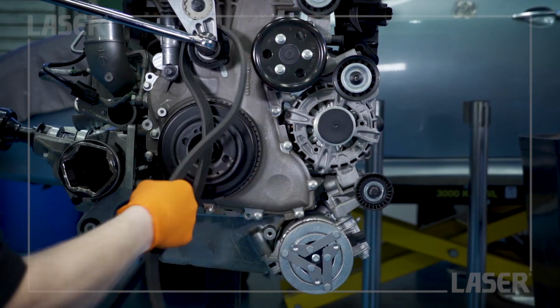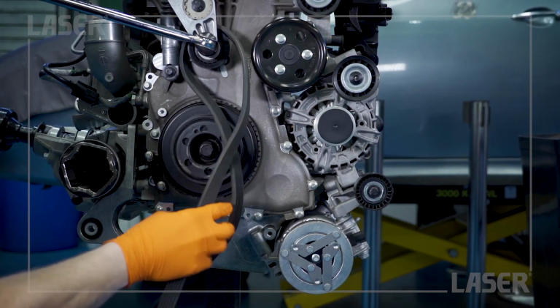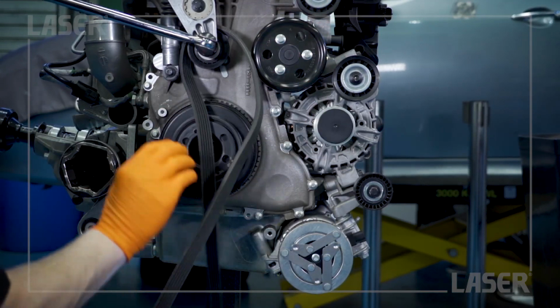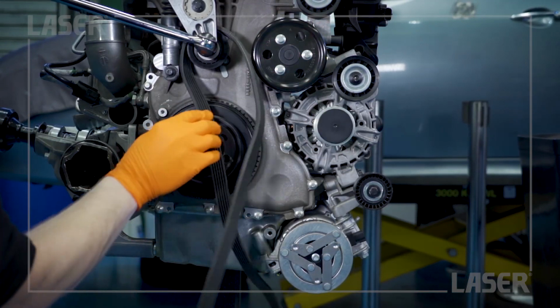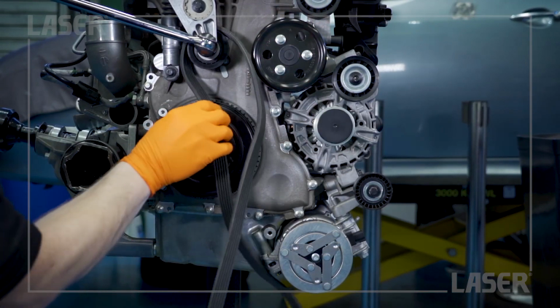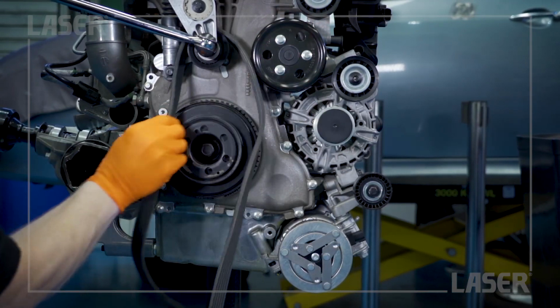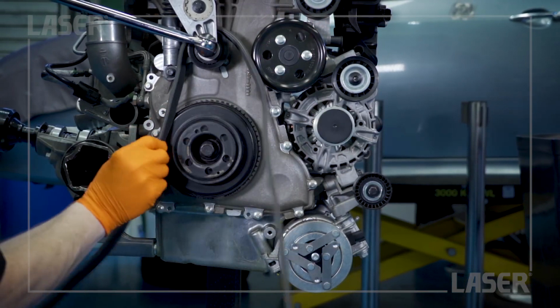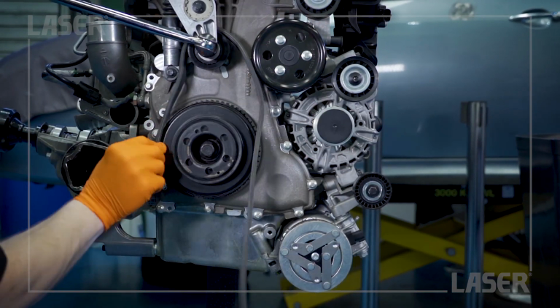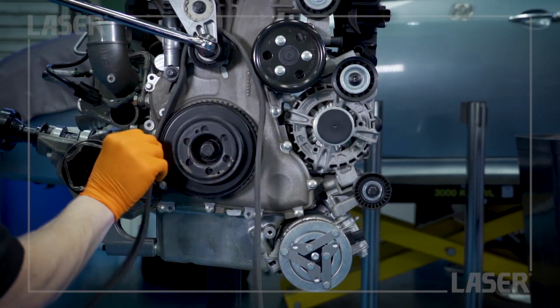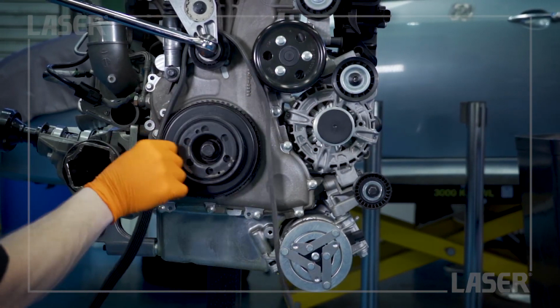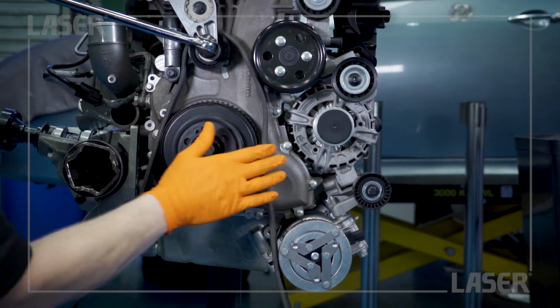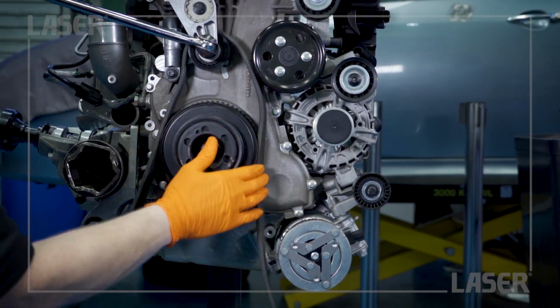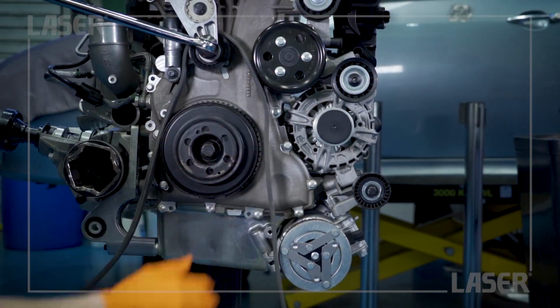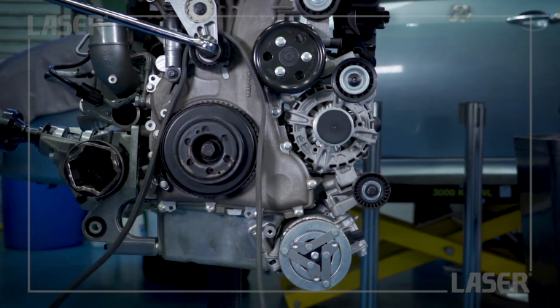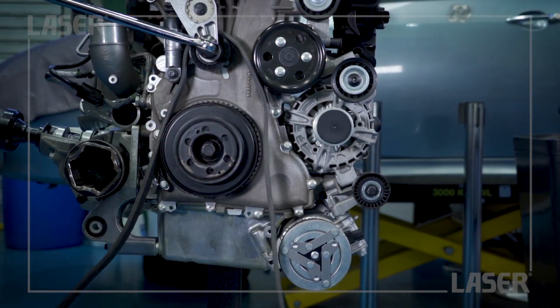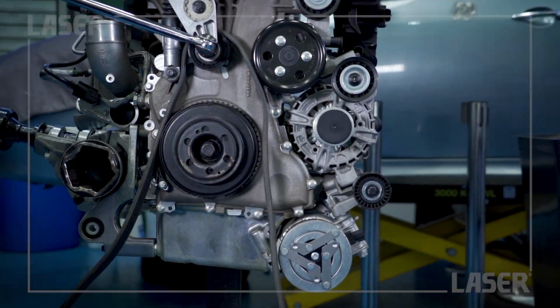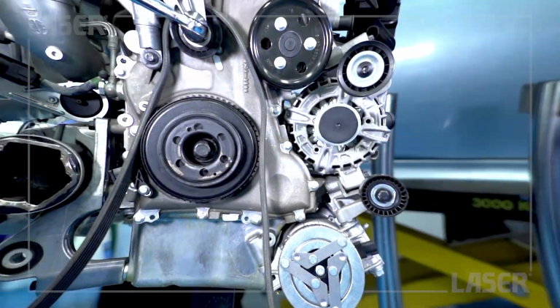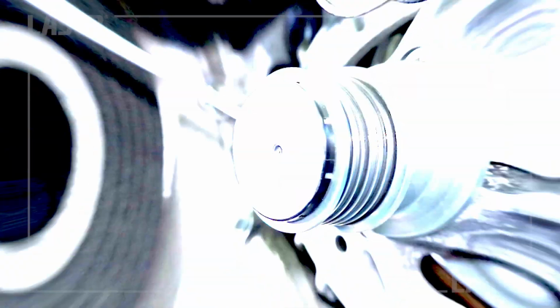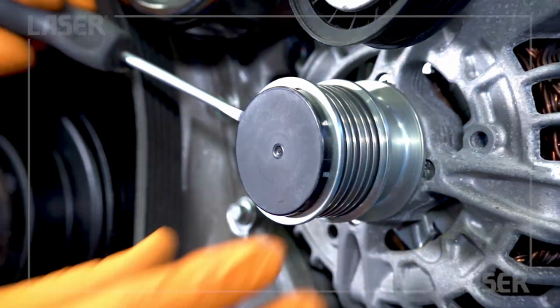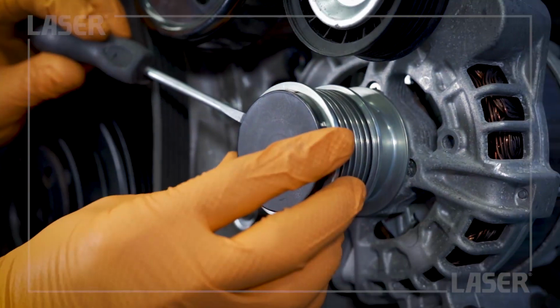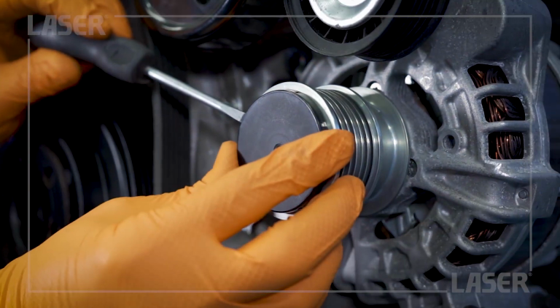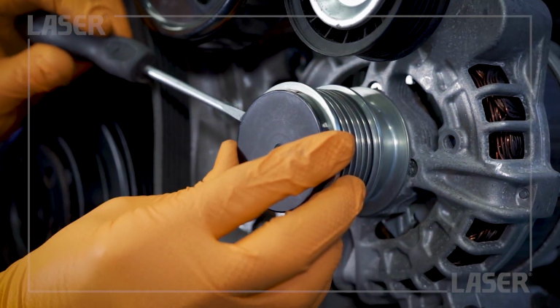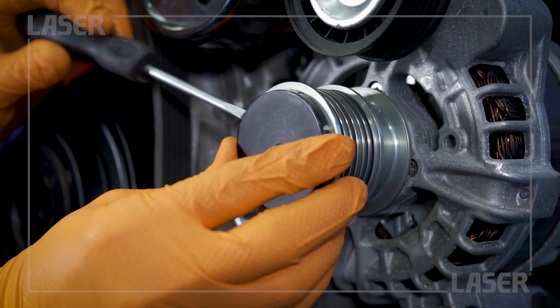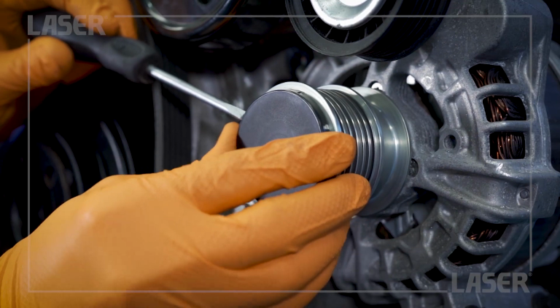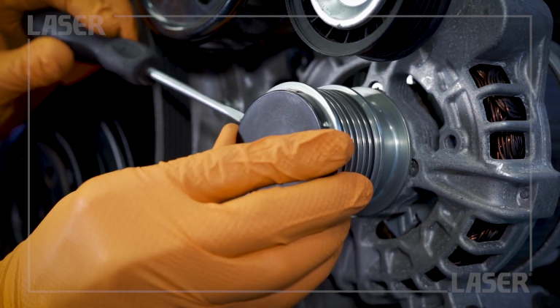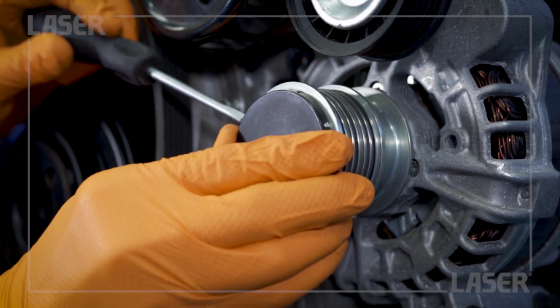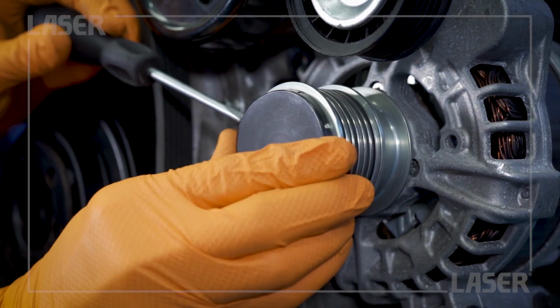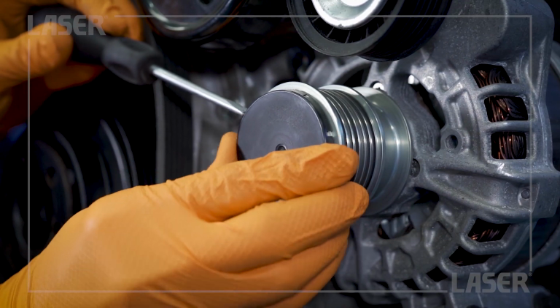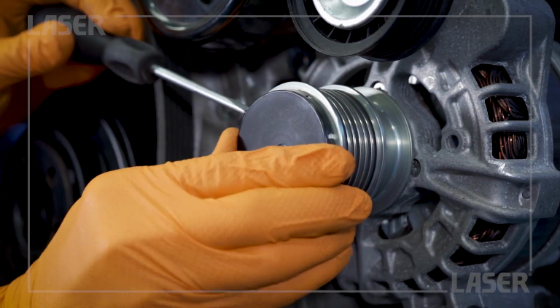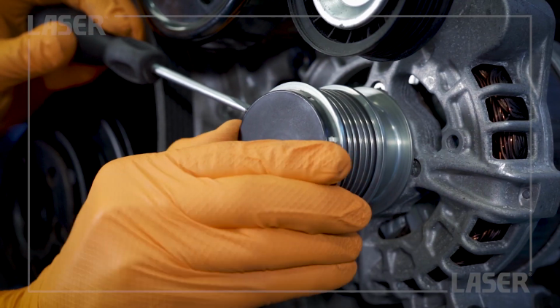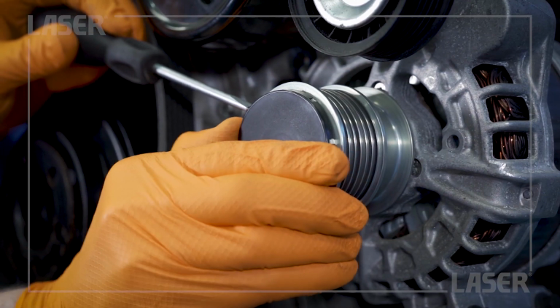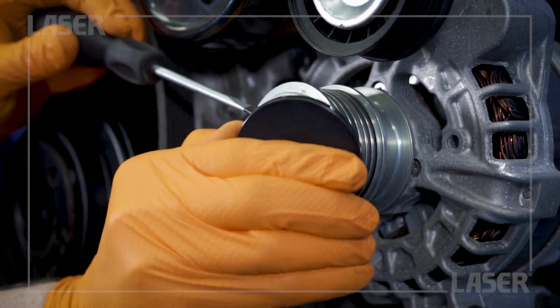First, release the serpentine belt. Then remove the dust cover from the front of the pulley.